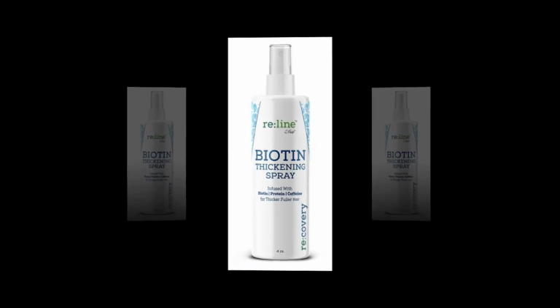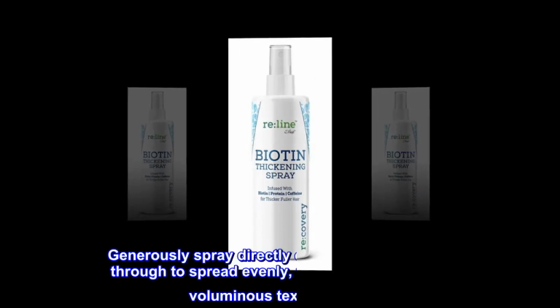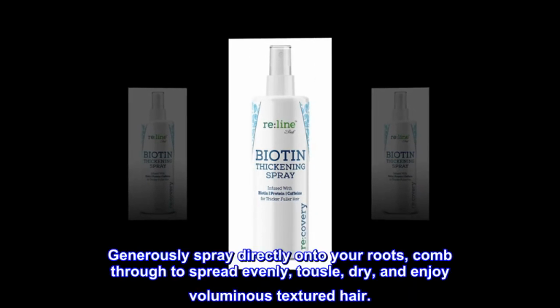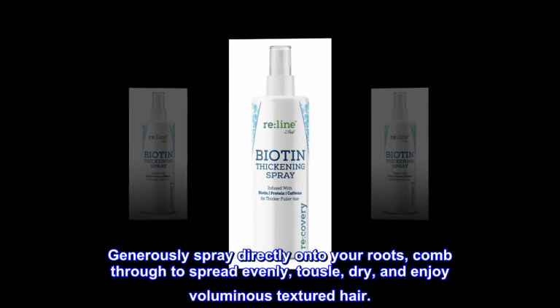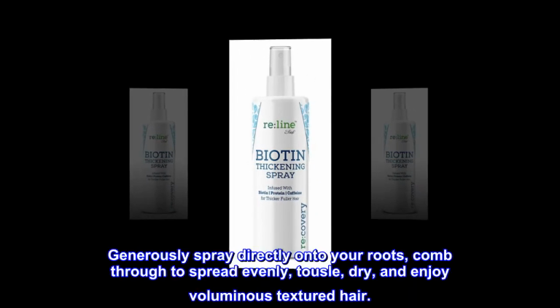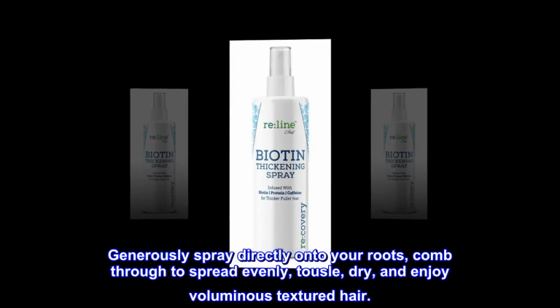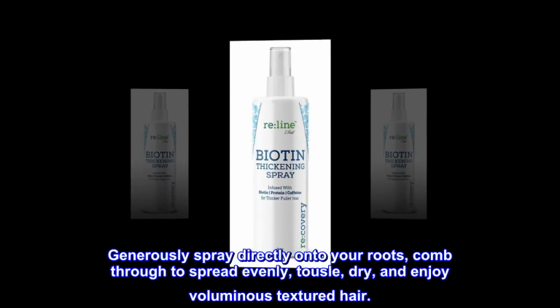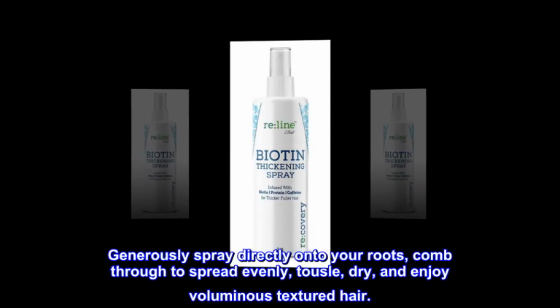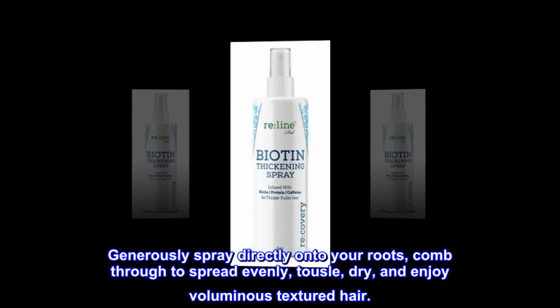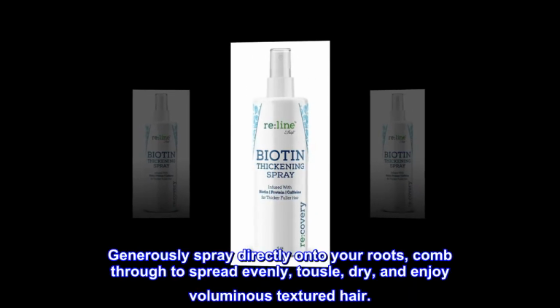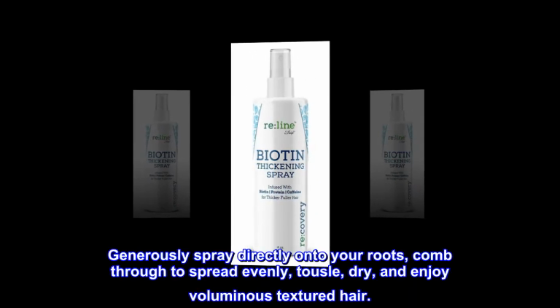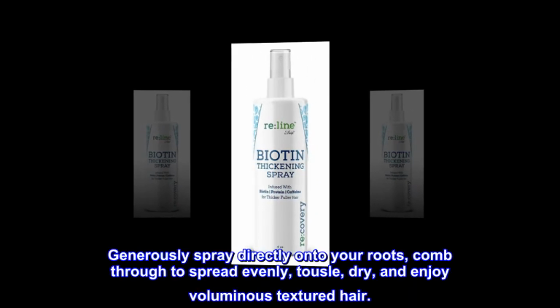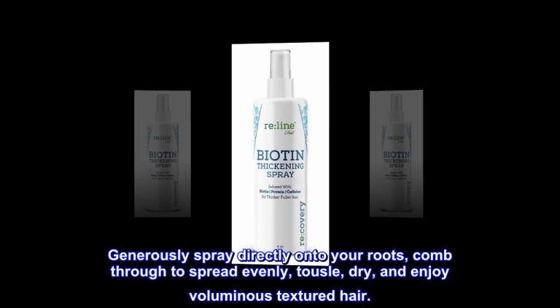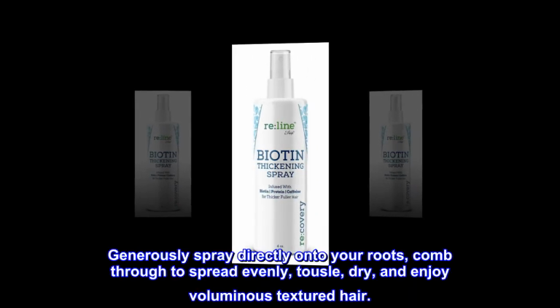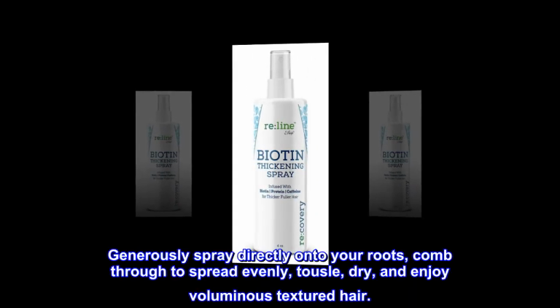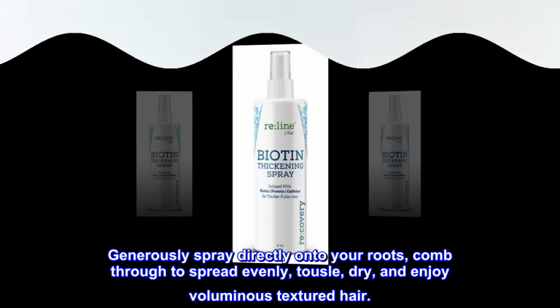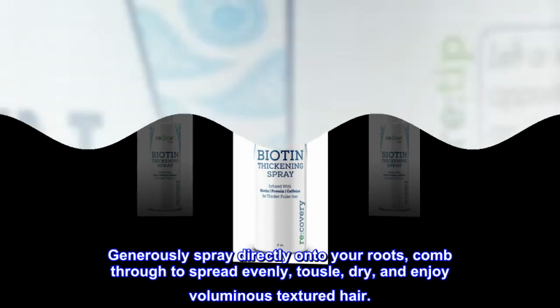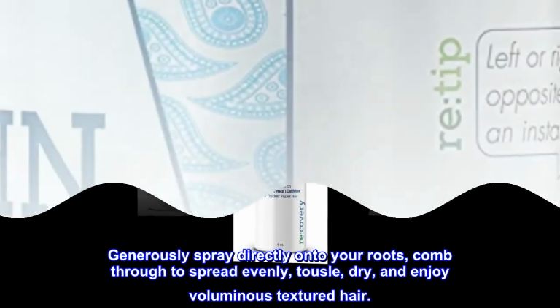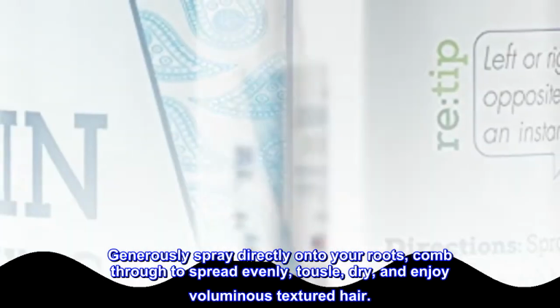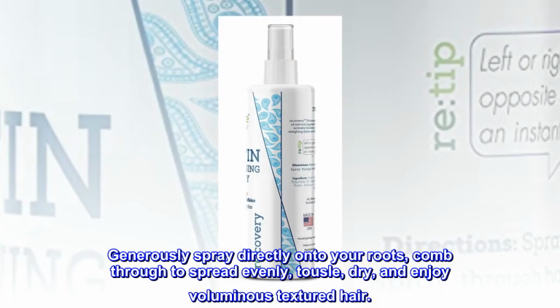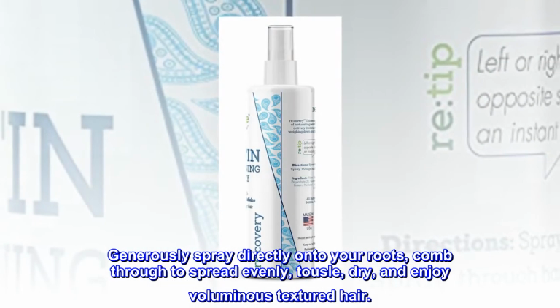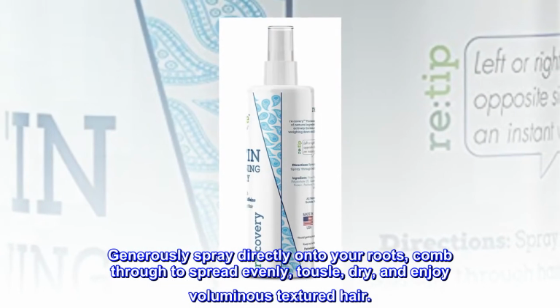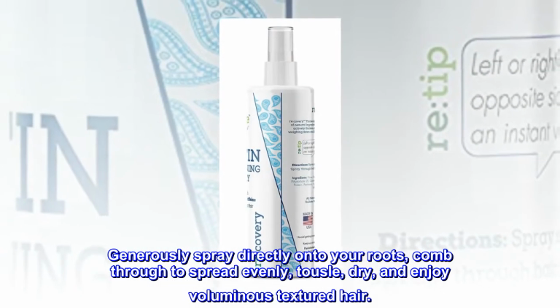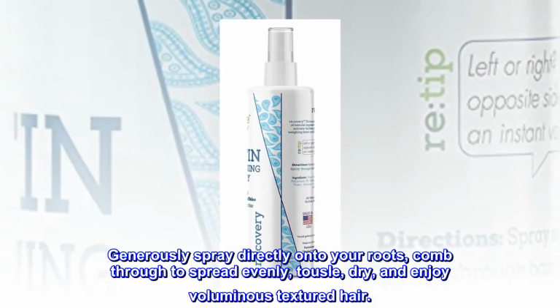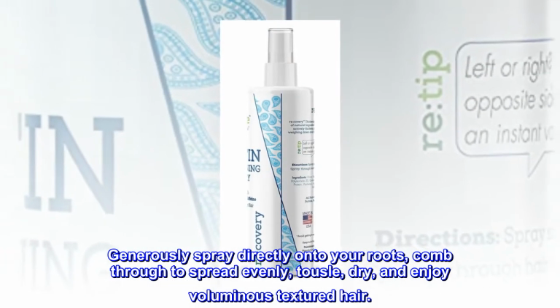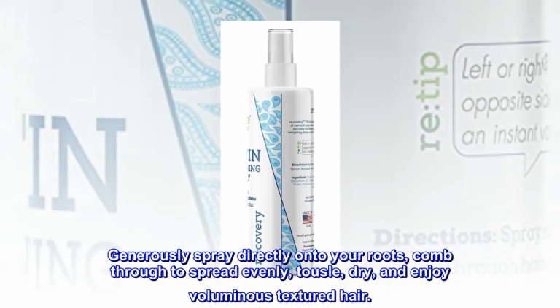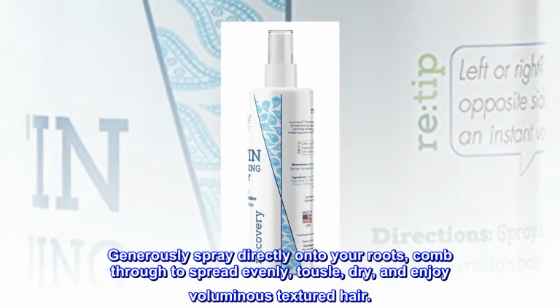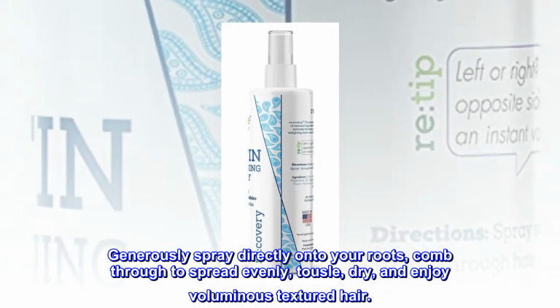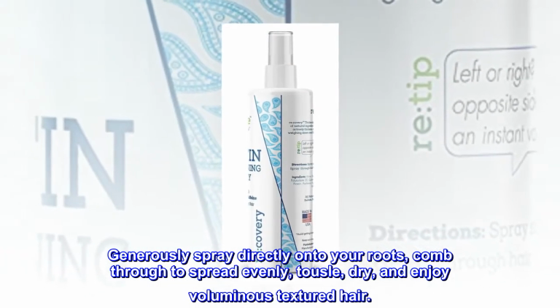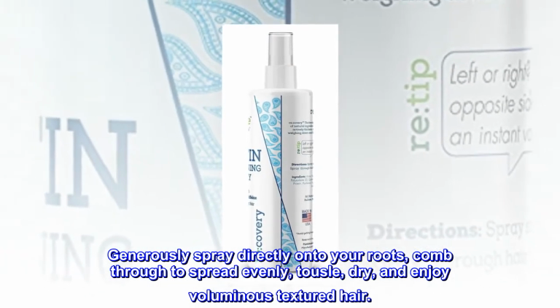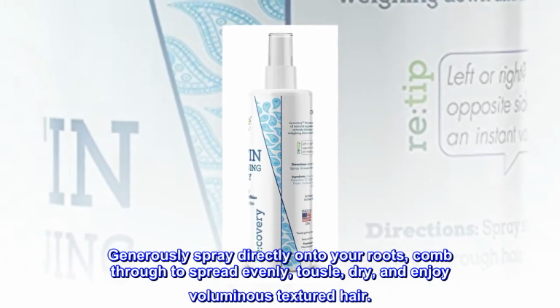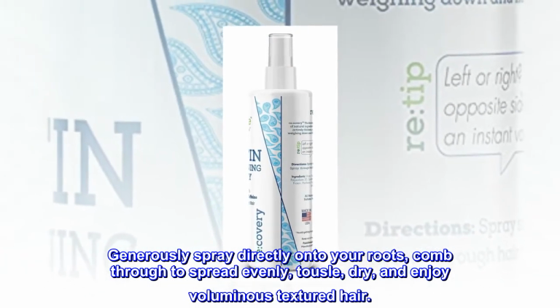Generously spray directly onto your roots, comb through to spread evenly, tousle, dry, and enjoy voluminous textured hair.